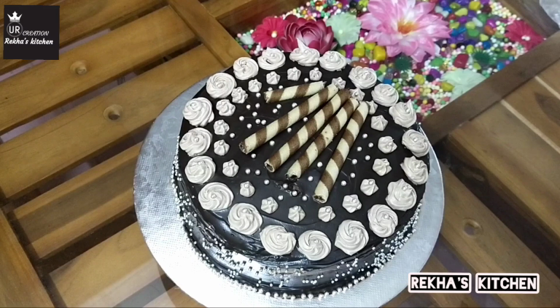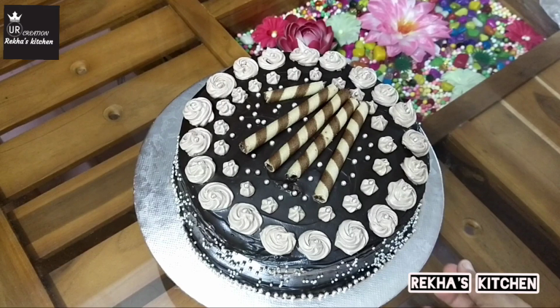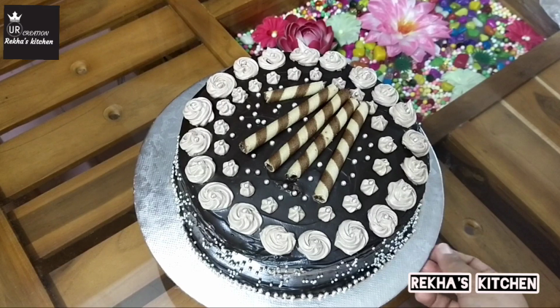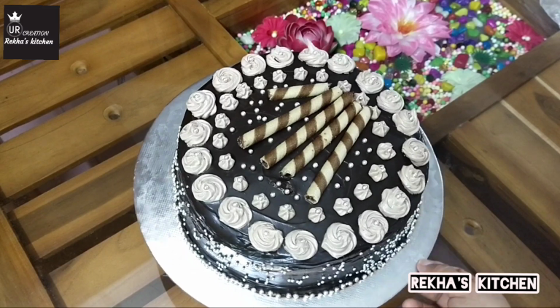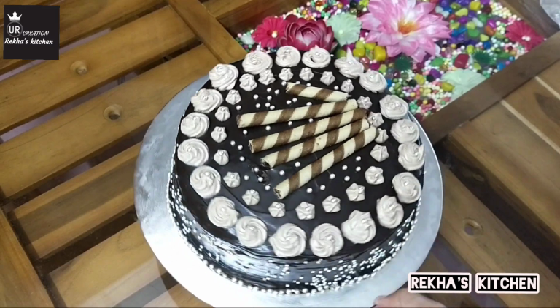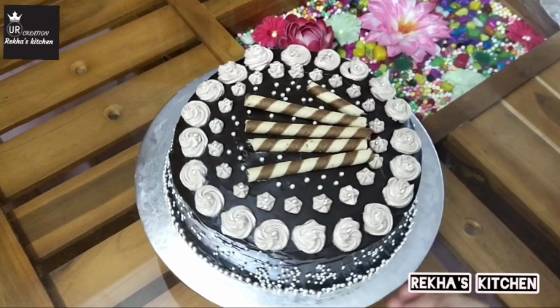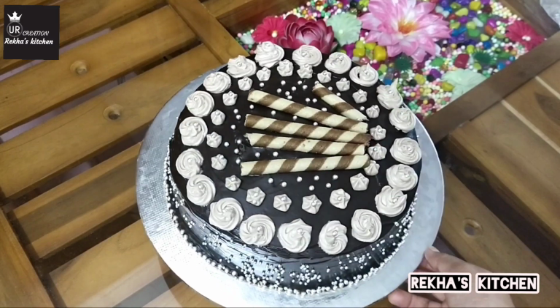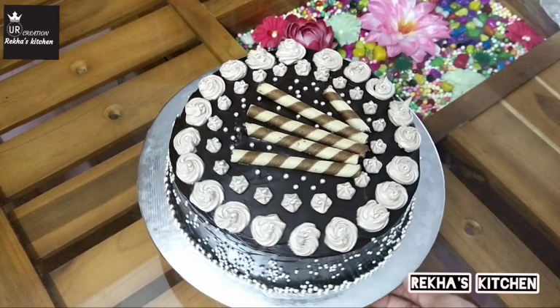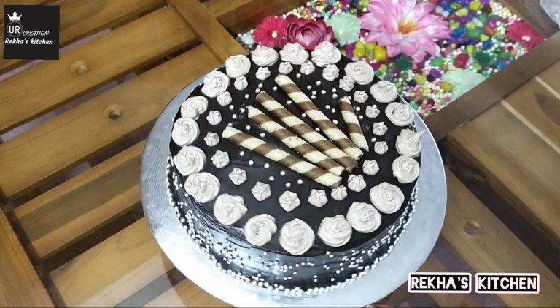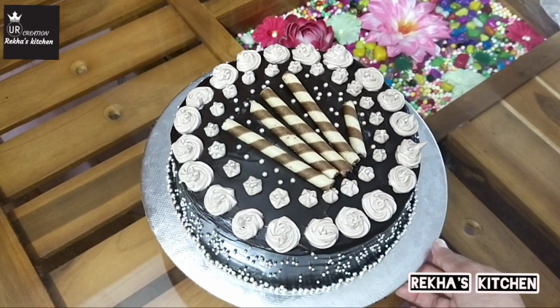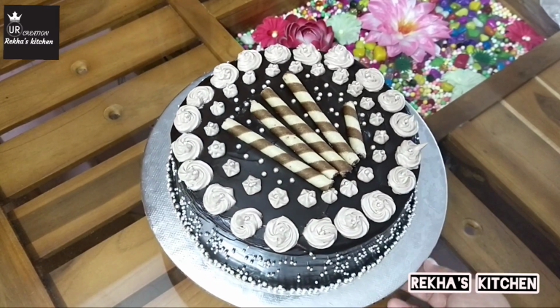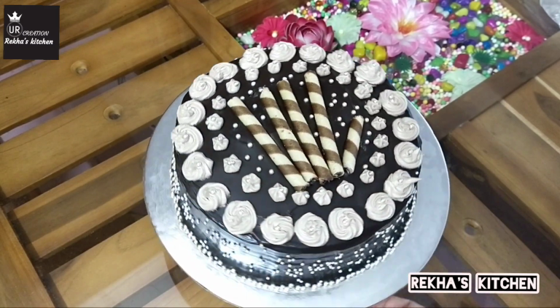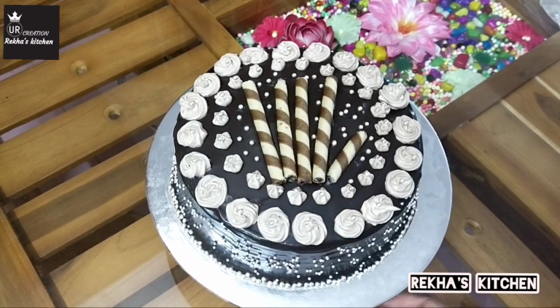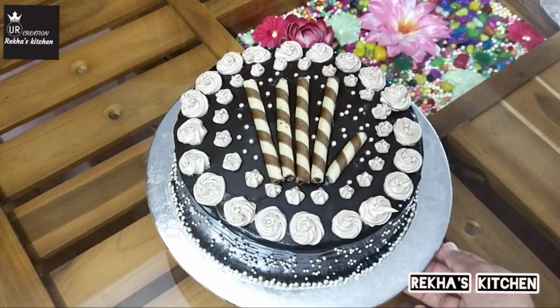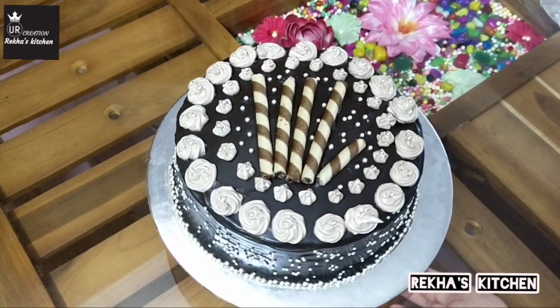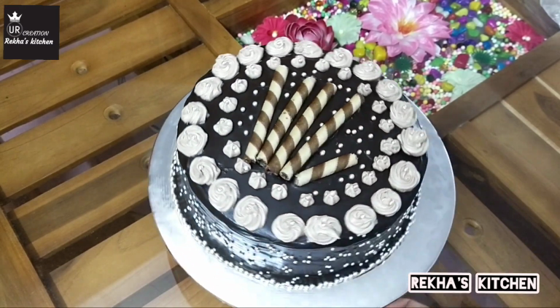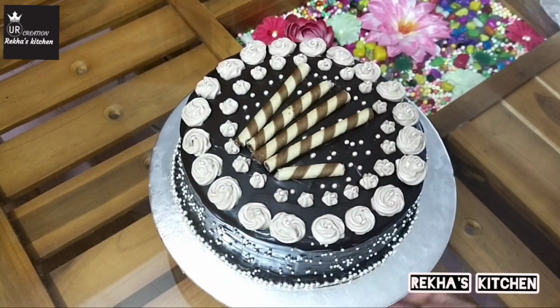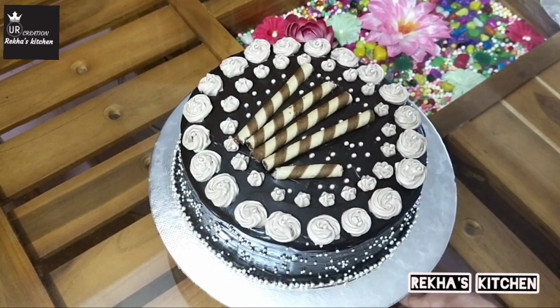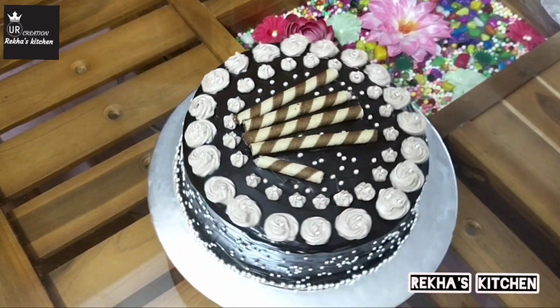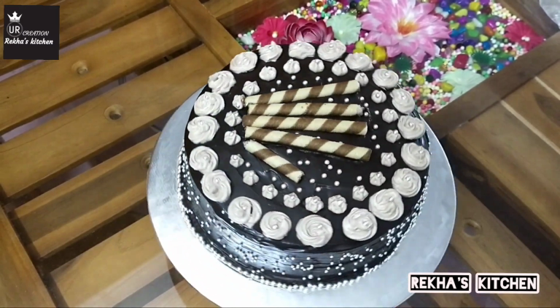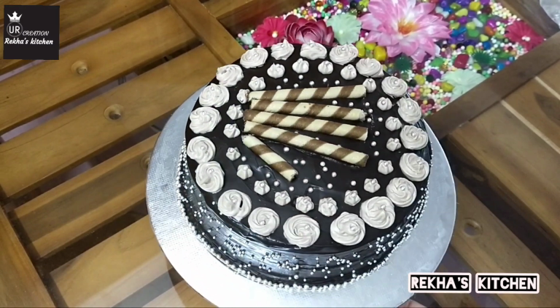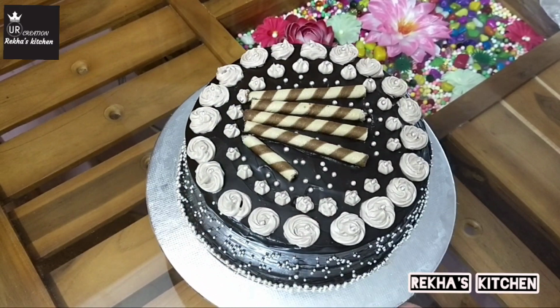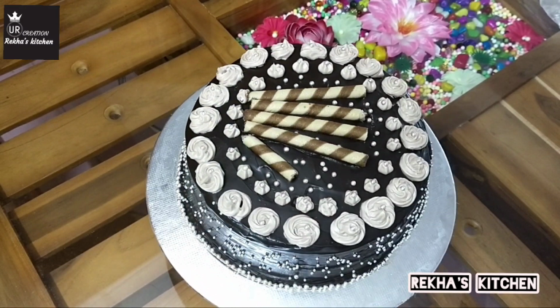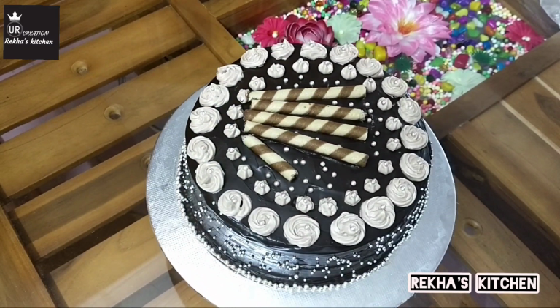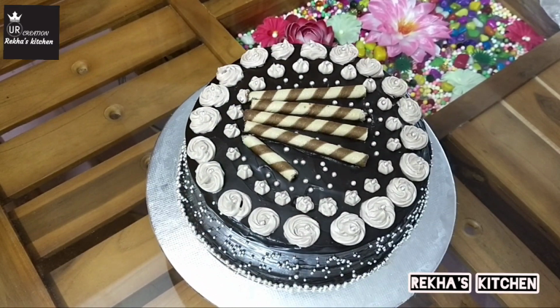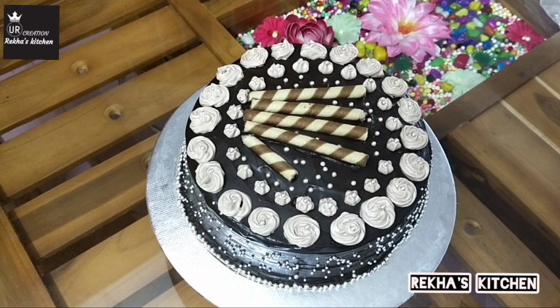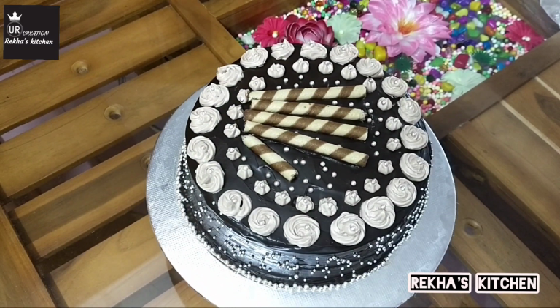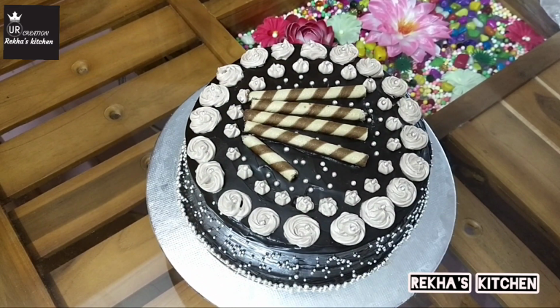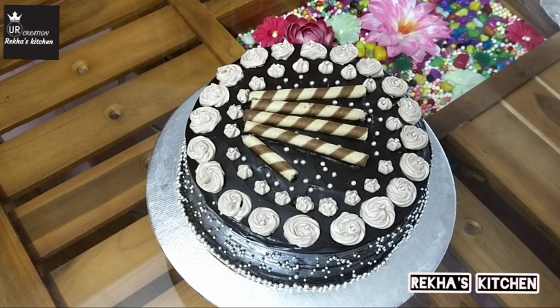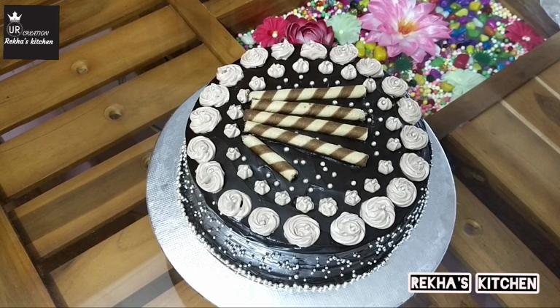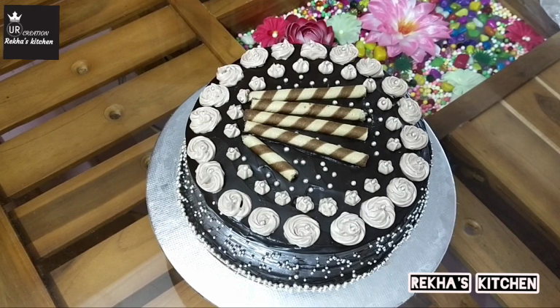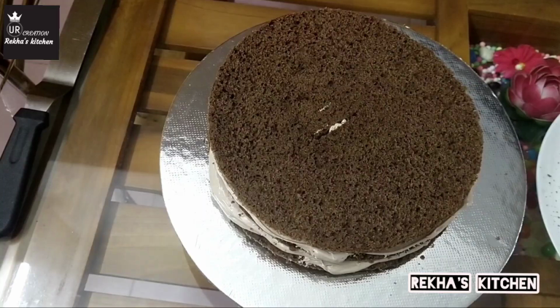Welcome to UR Creations, Rekhaa's Kitchen. I have a recipe for chocolate truffle cake.